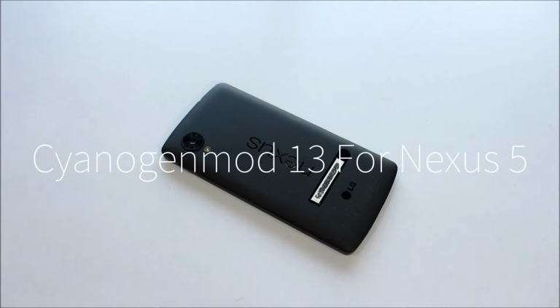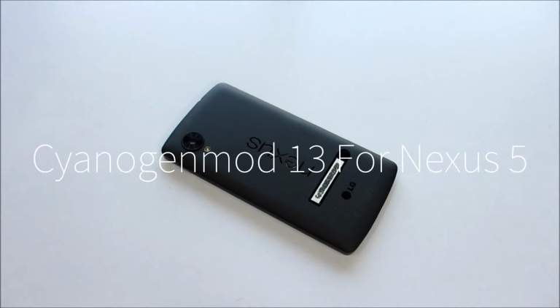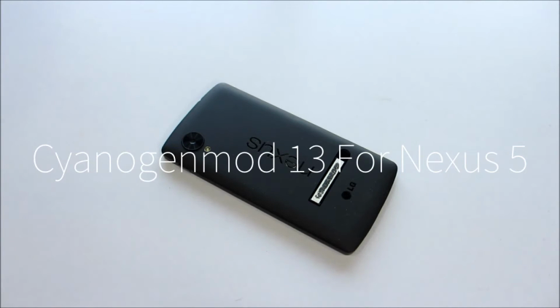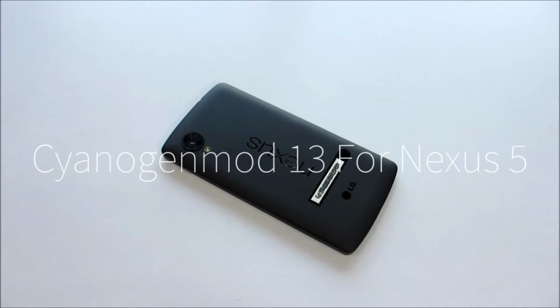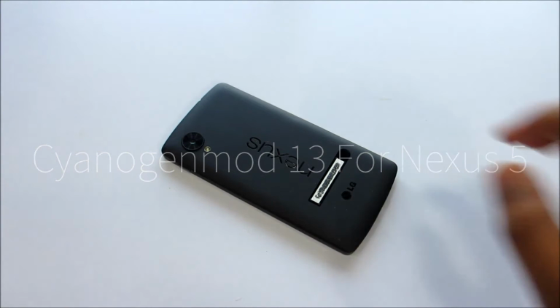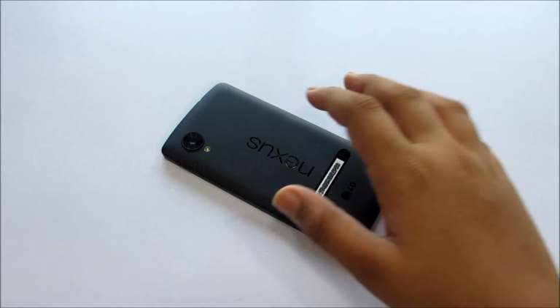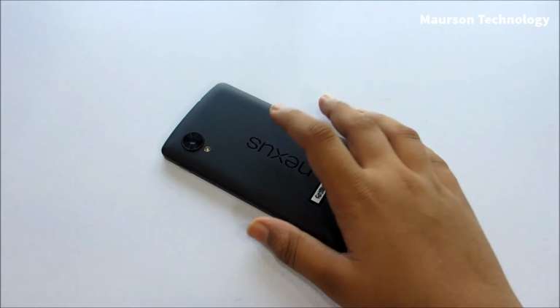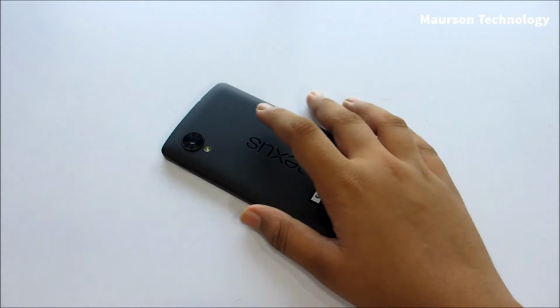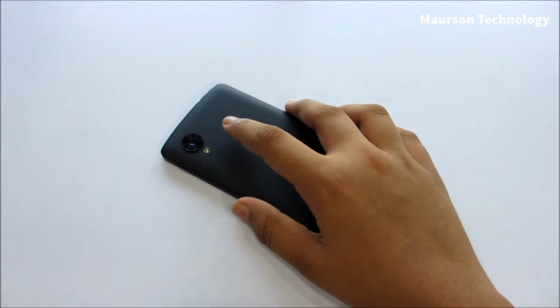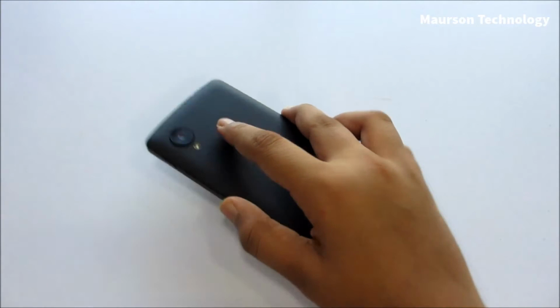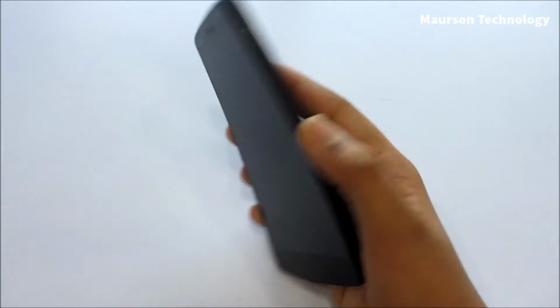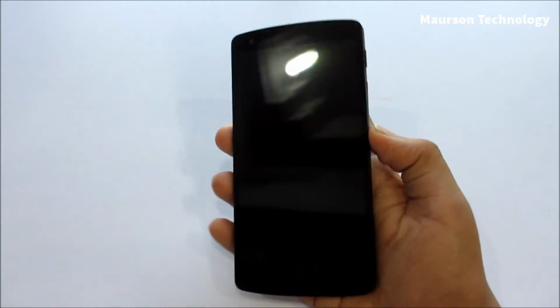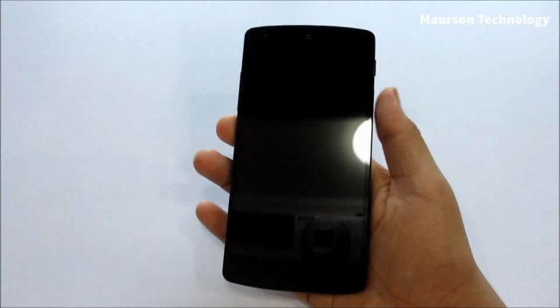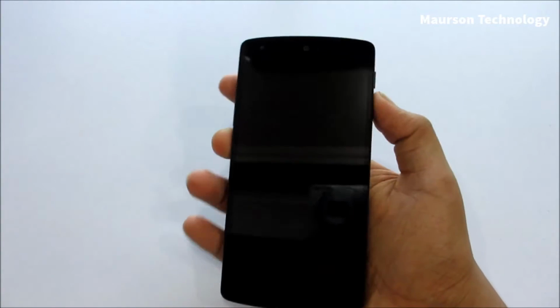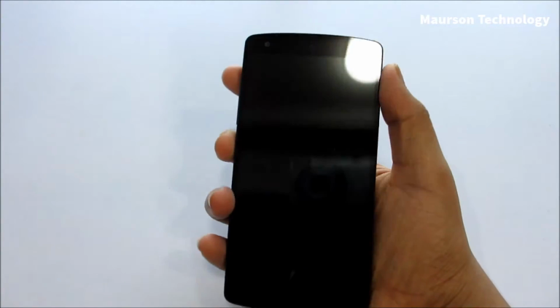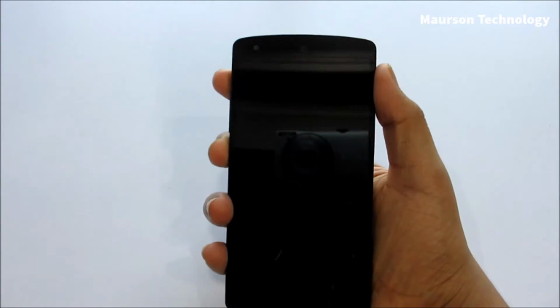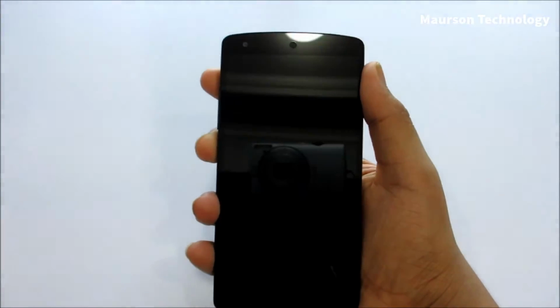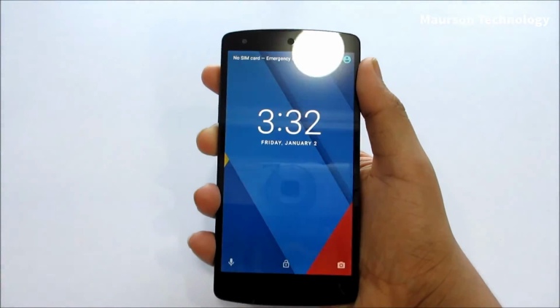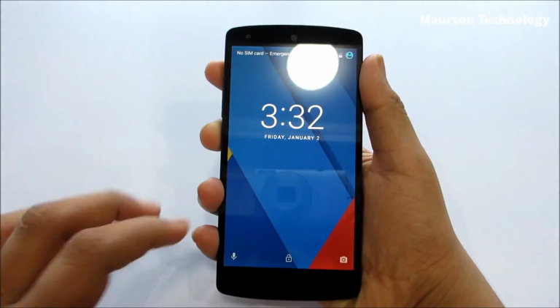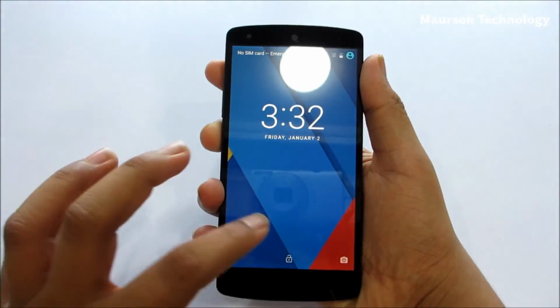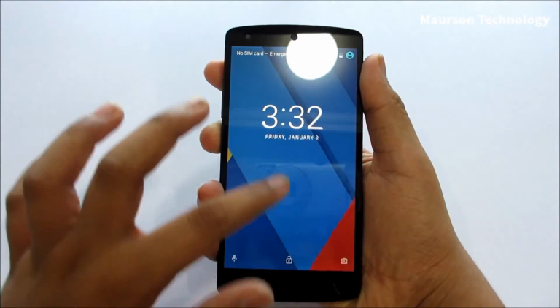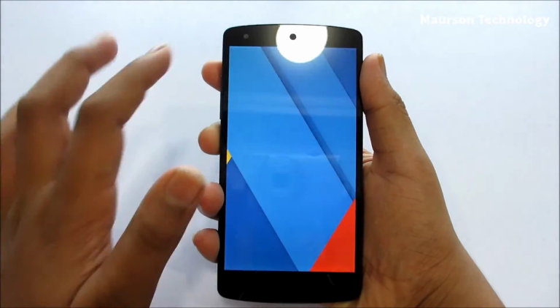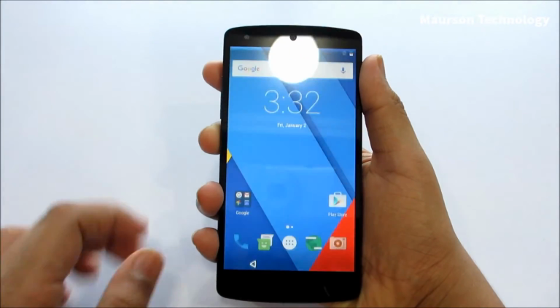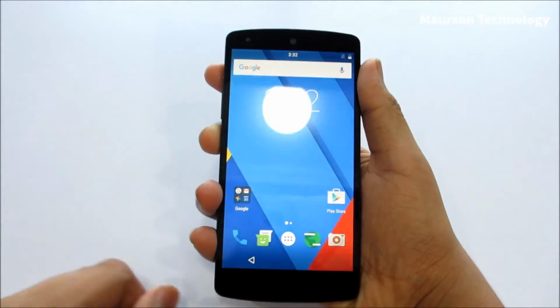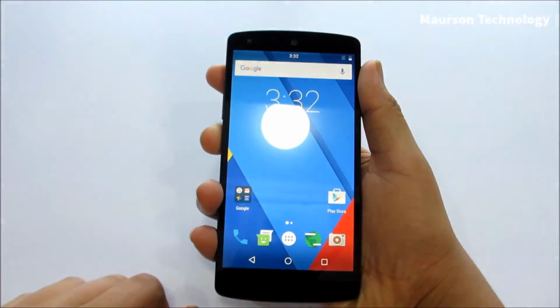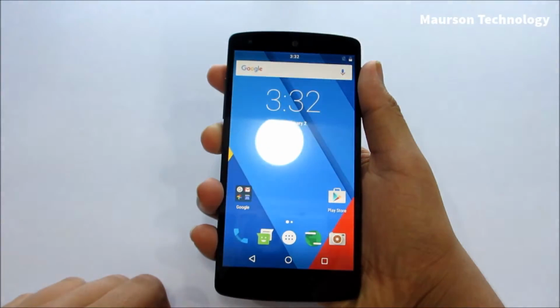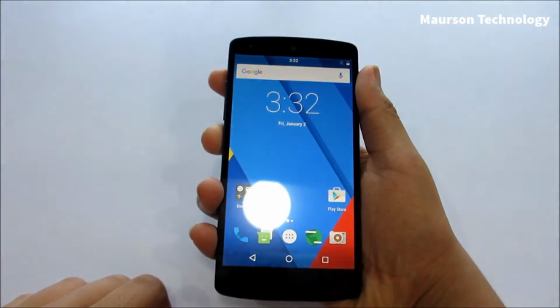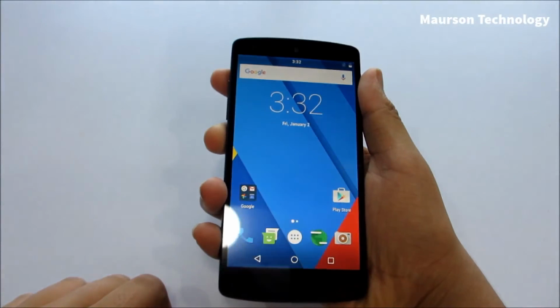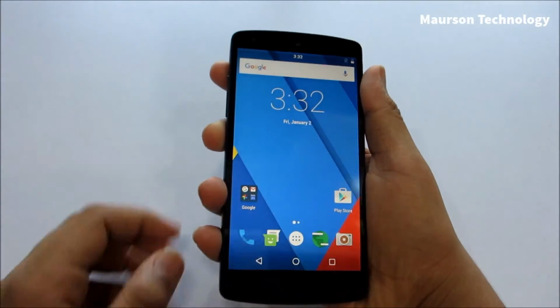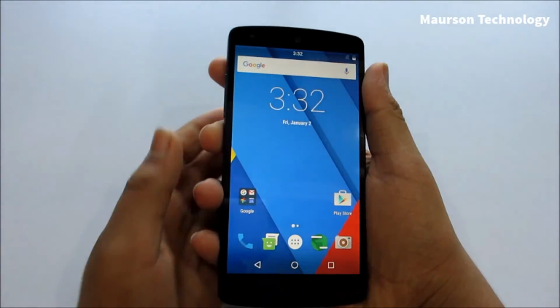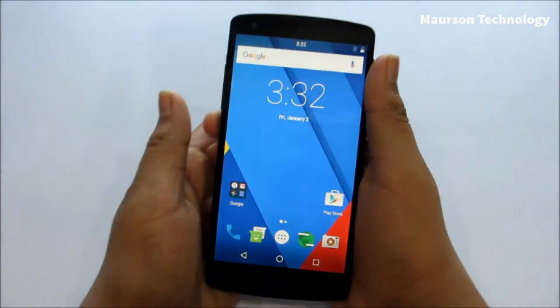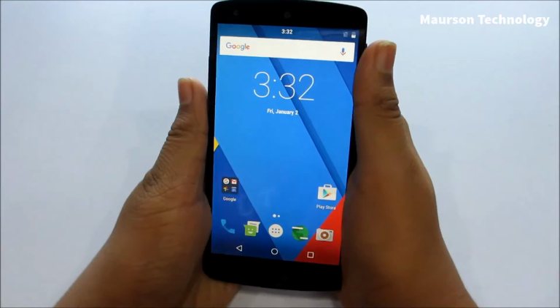Hey, what's going on YouTube, this is Martian Technology here, and today in the video I would be reviewing the Sanerjan Mod 13 ROM for the Google Nexus 5.